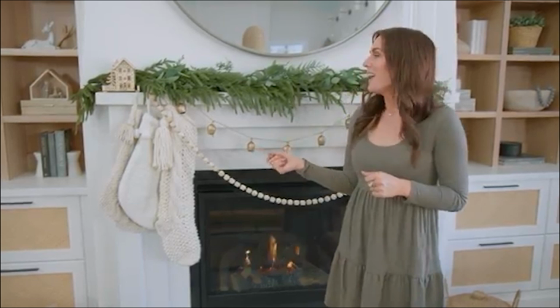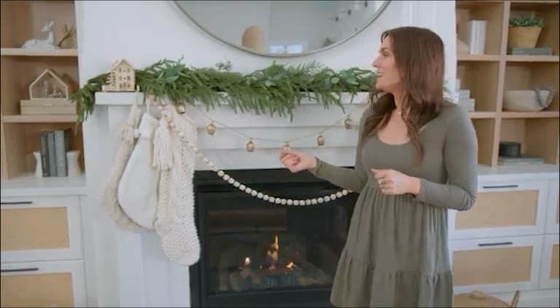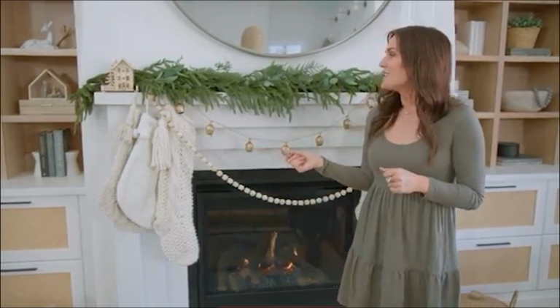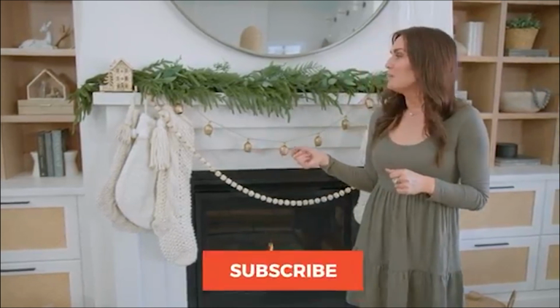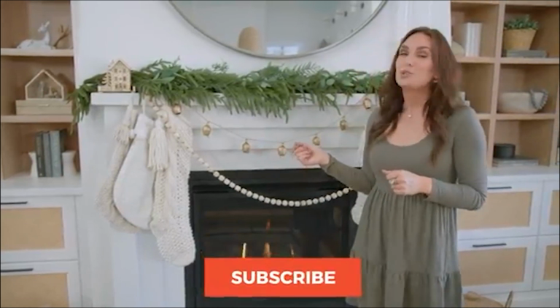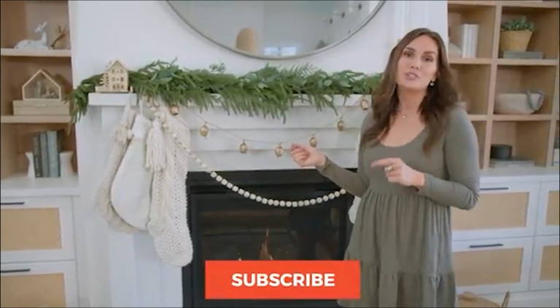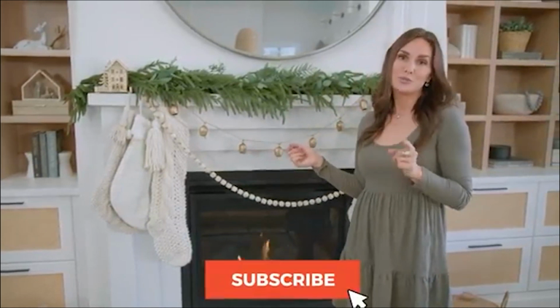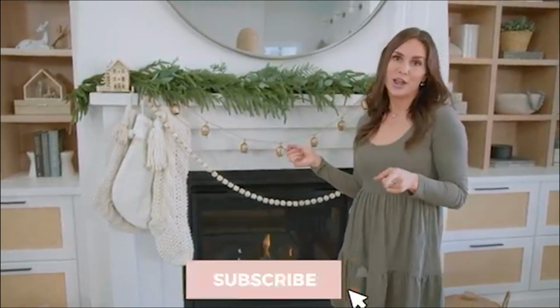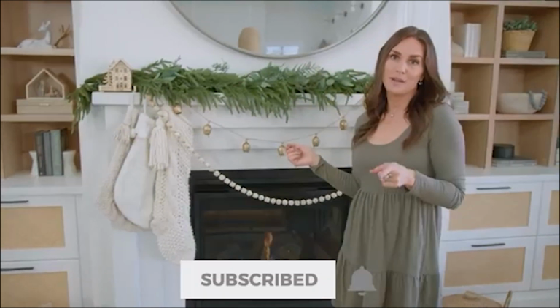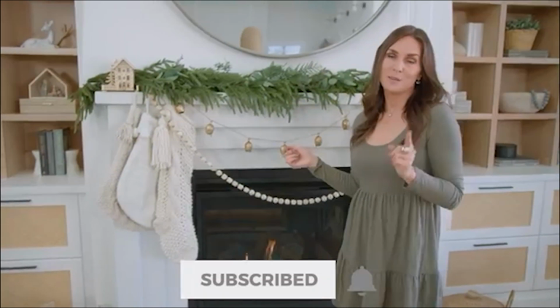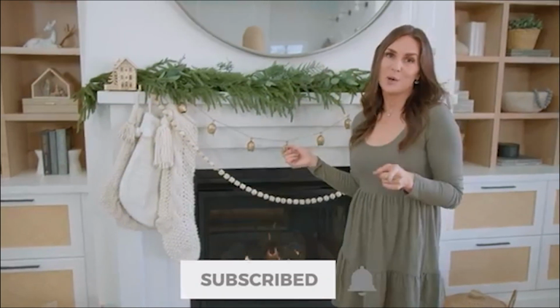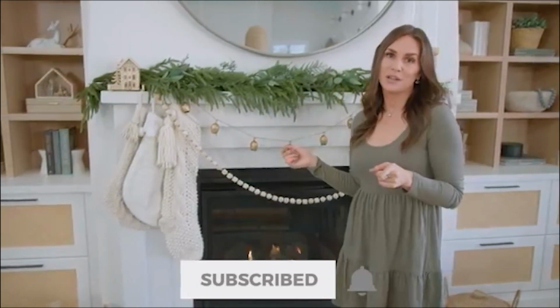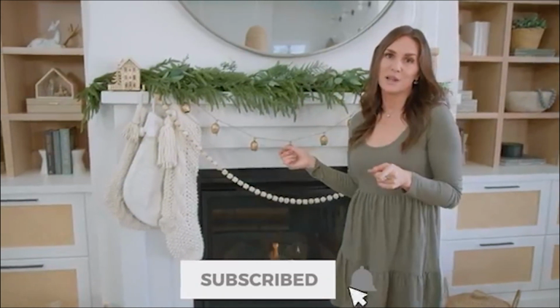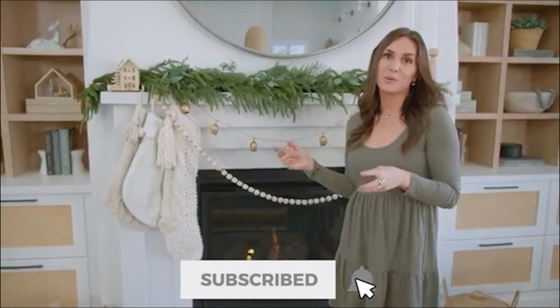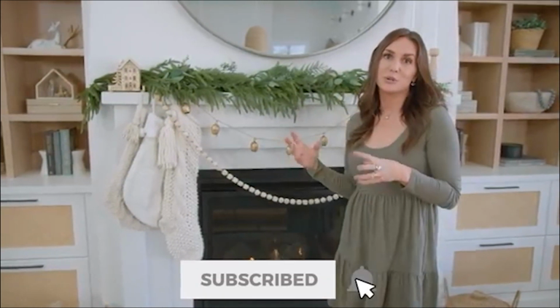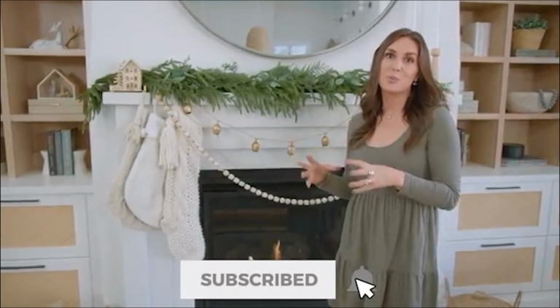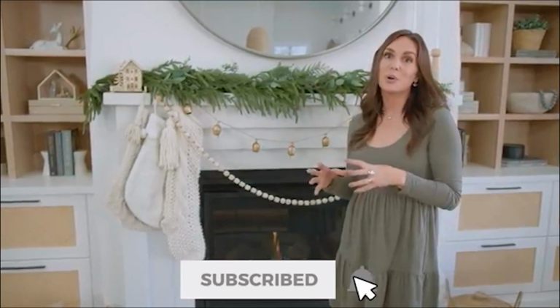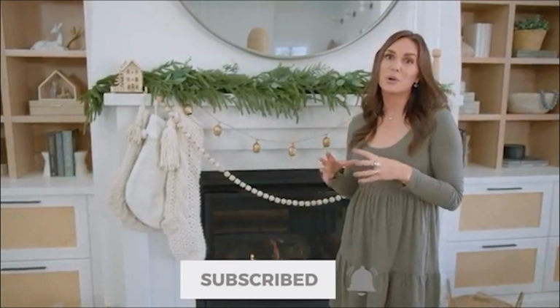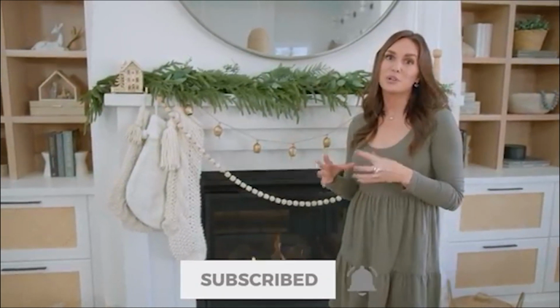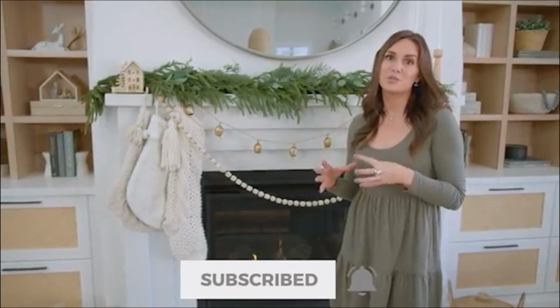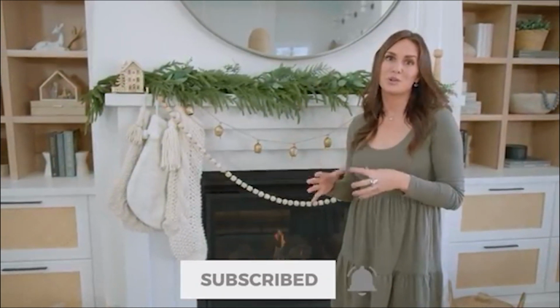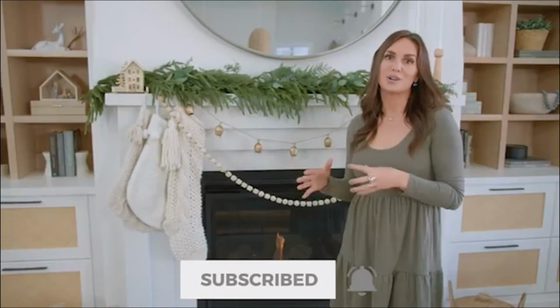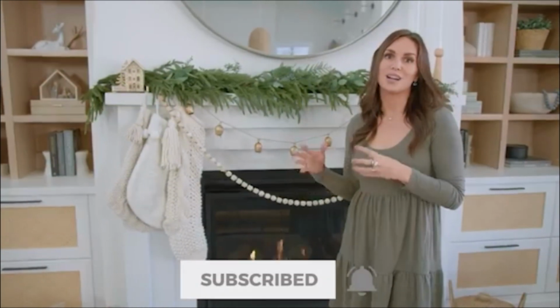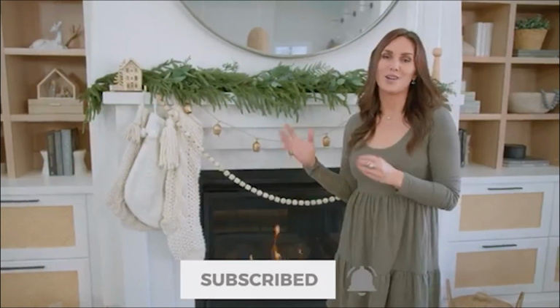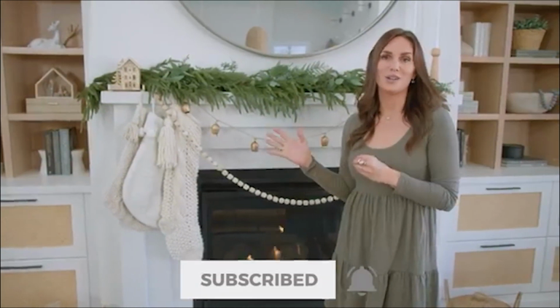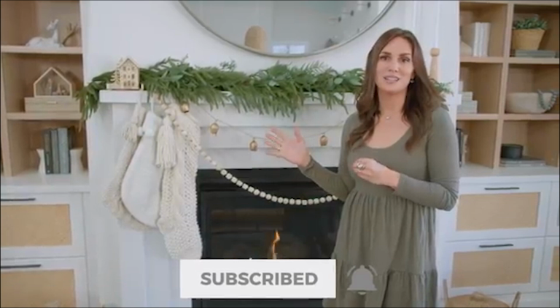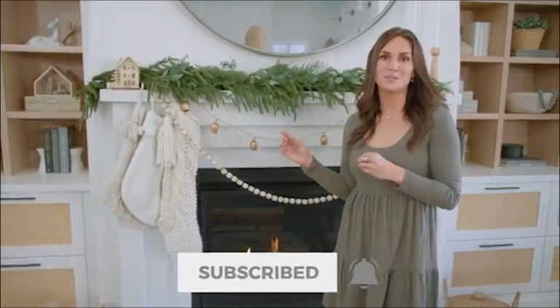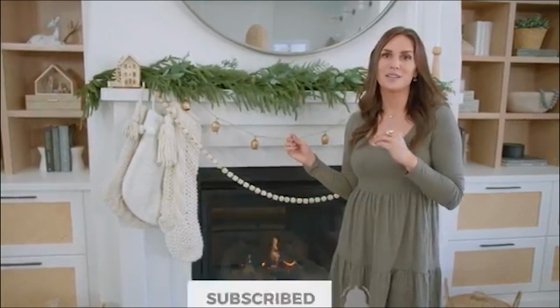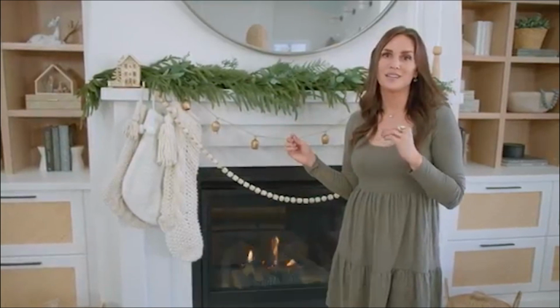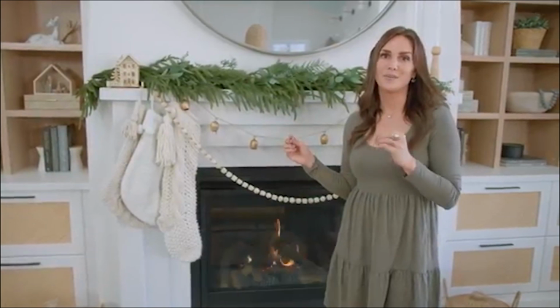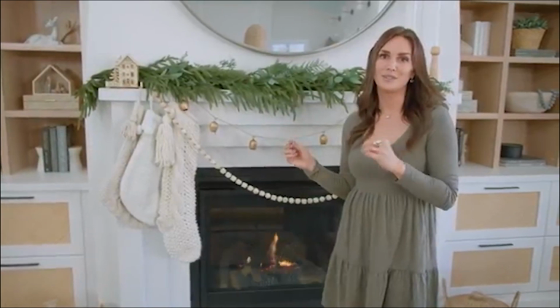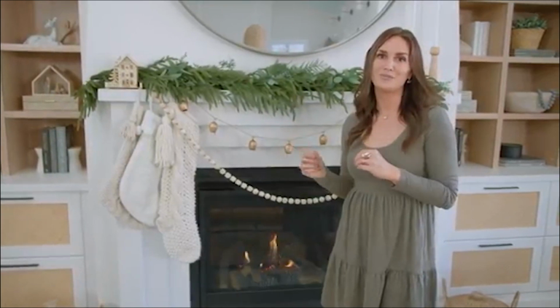Be sure to subscribe and hit the bell because I will be sharing more Christmas decor and holiday tips coming soon.